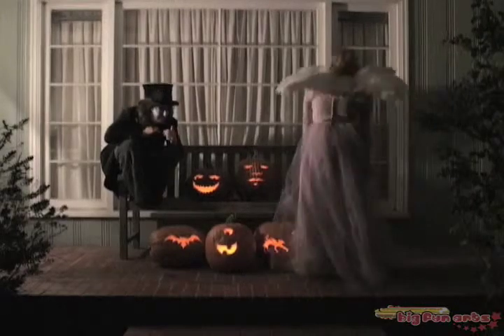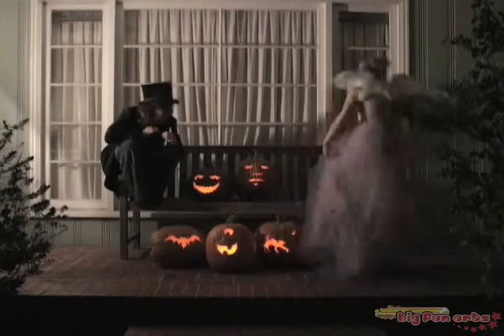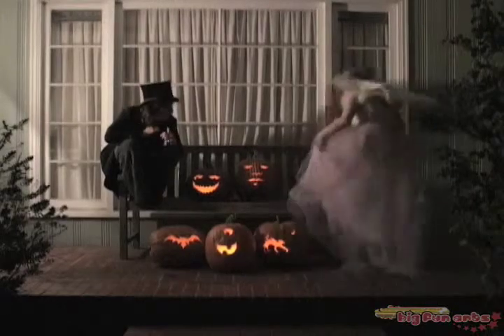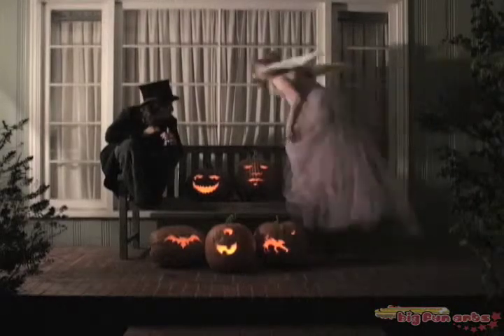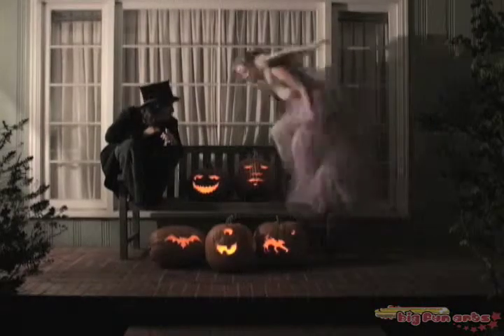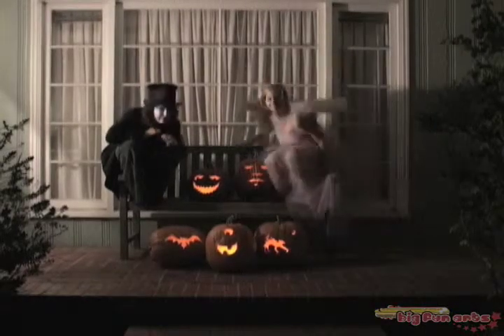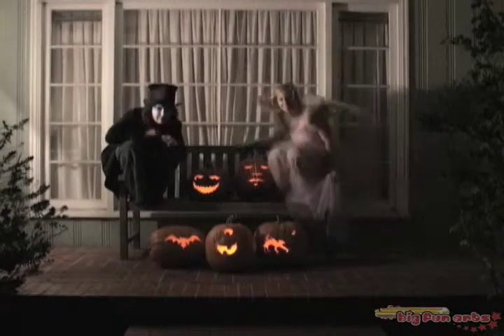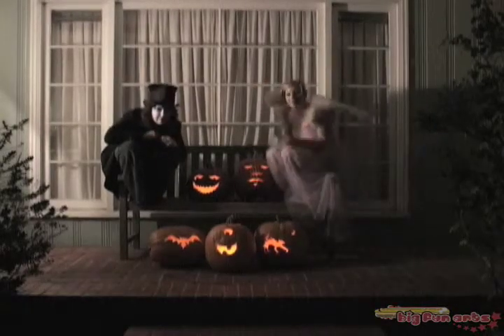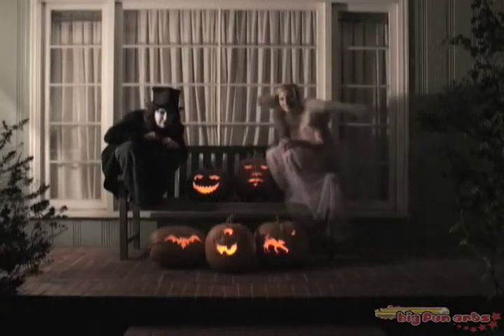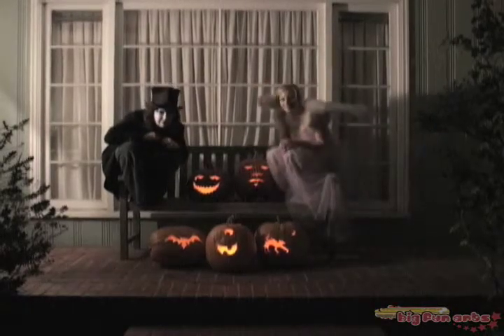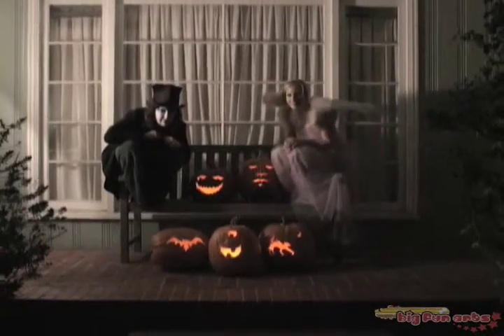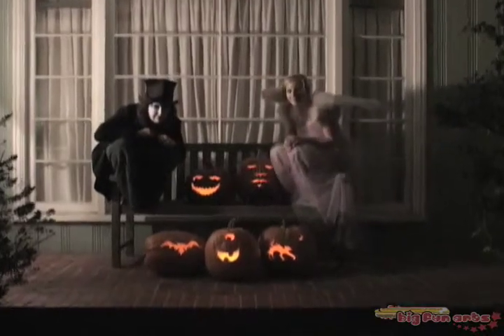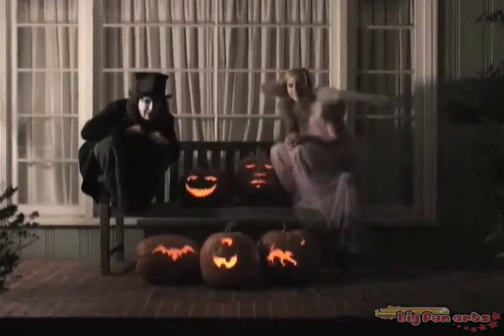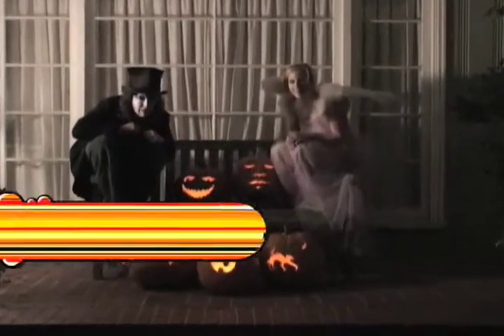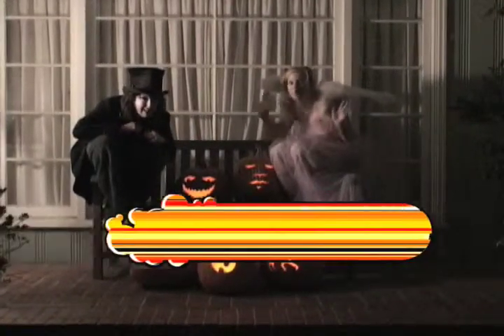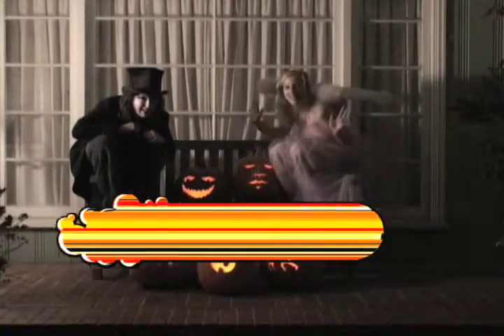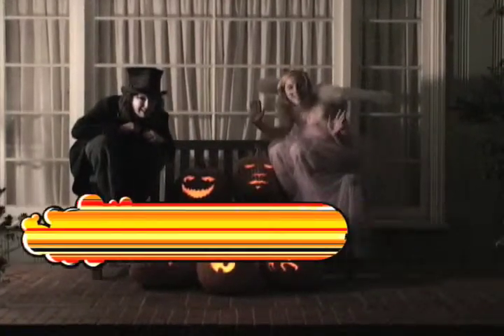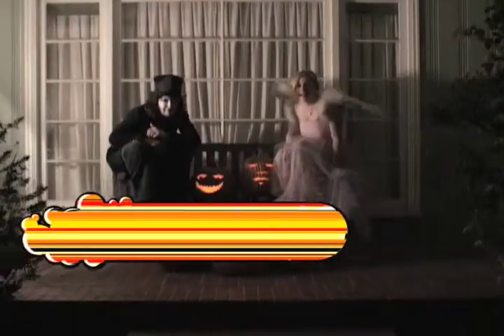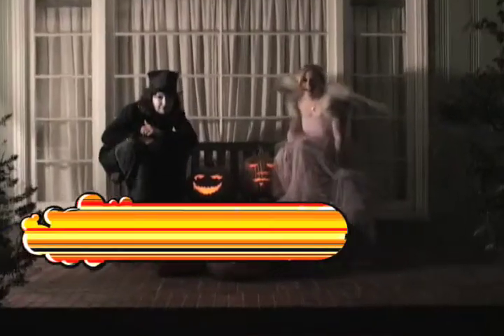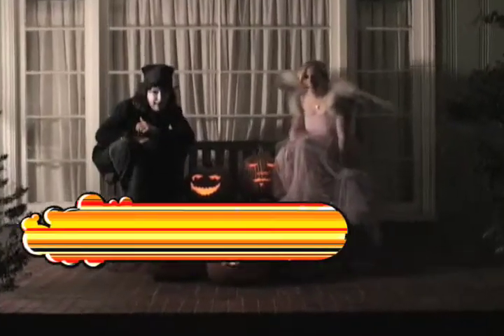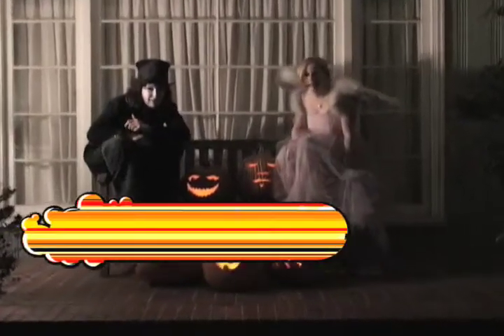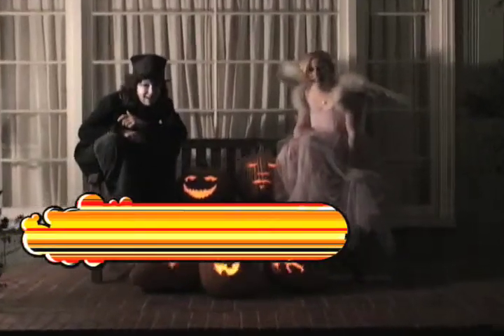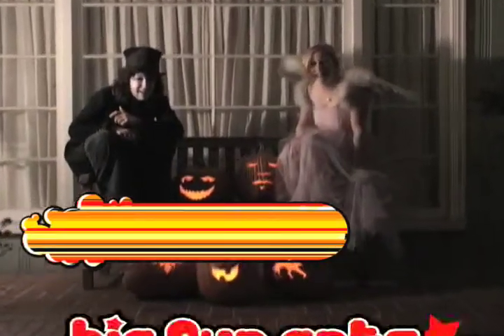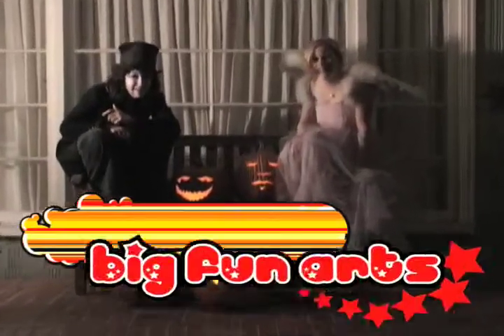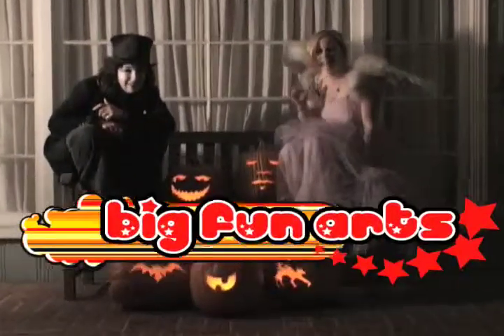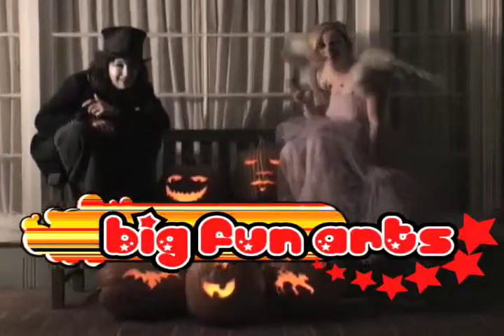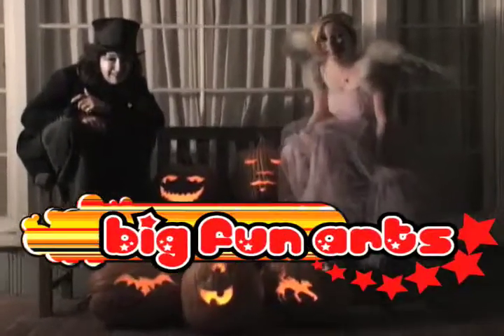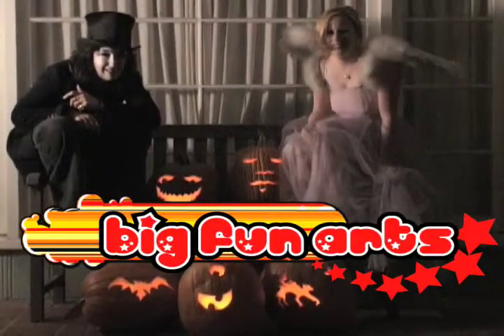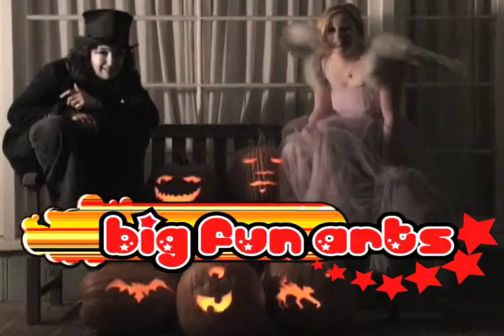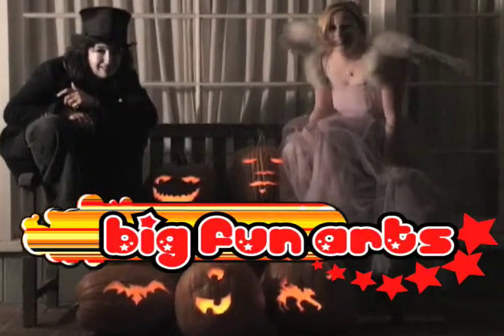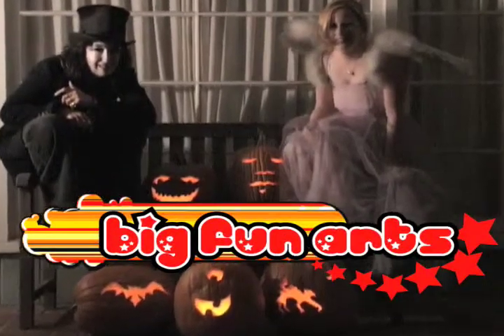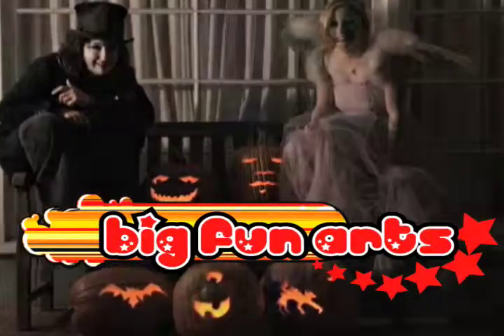Happy carving everyone, and happy Halloween!